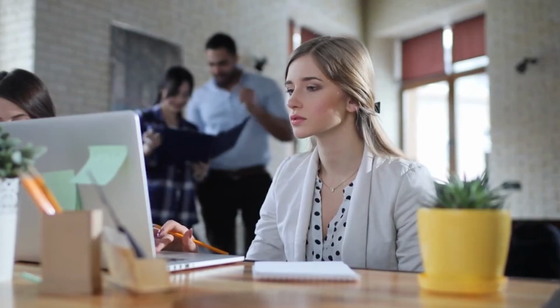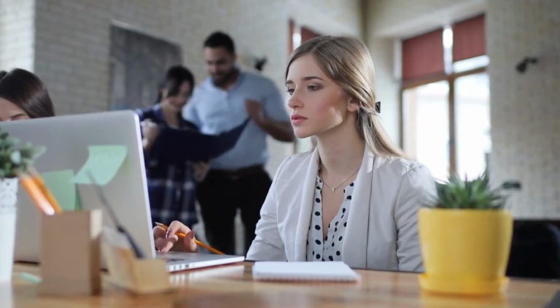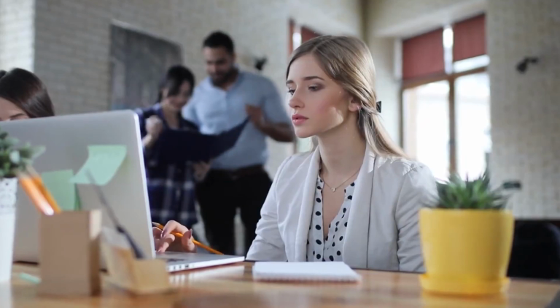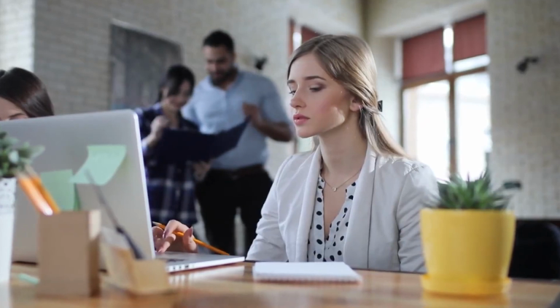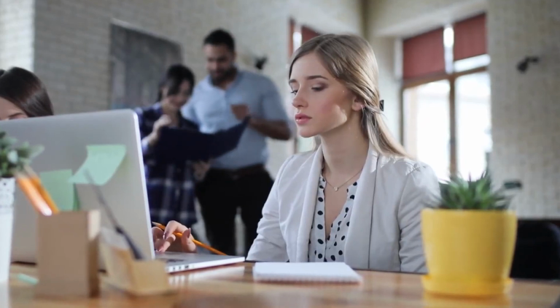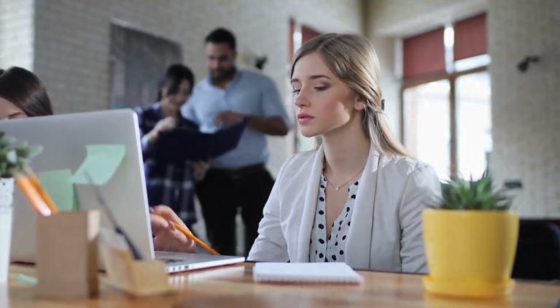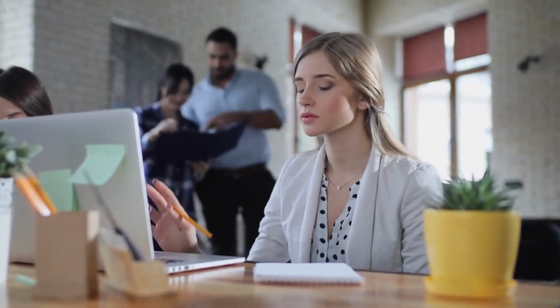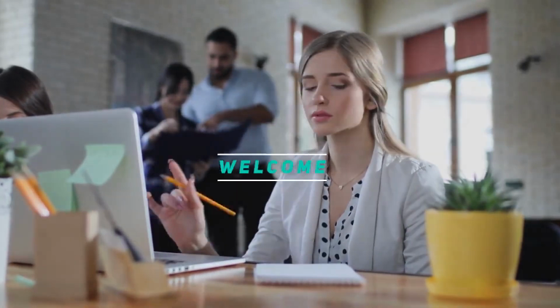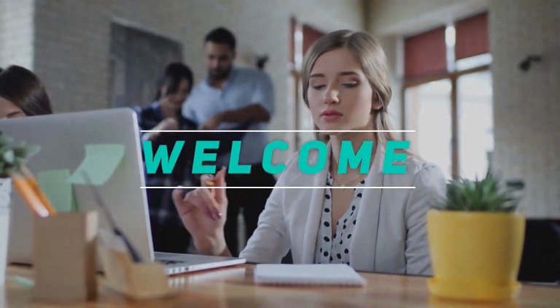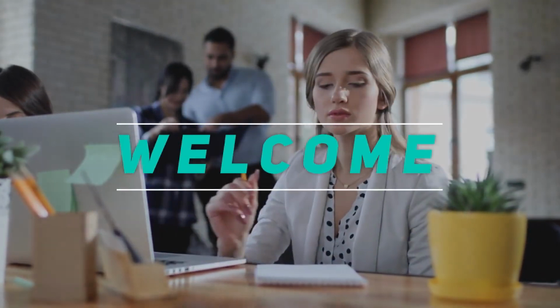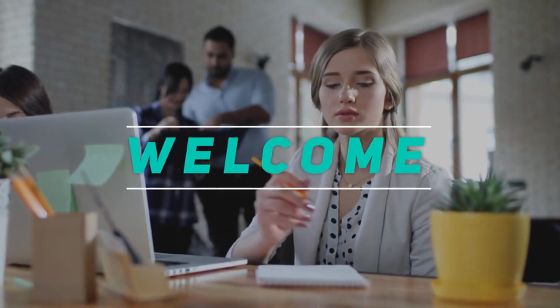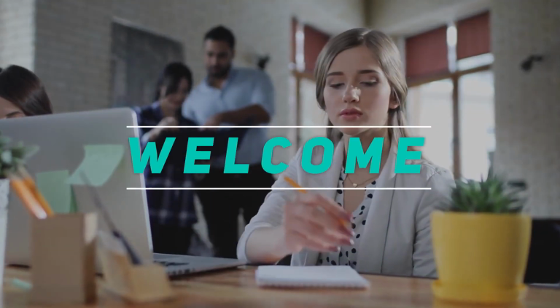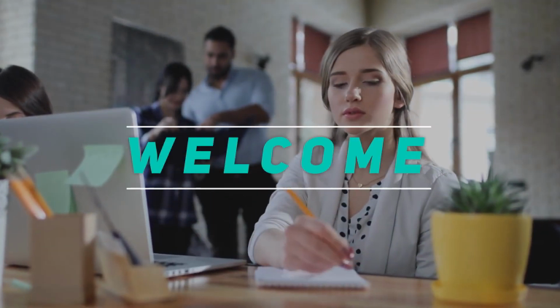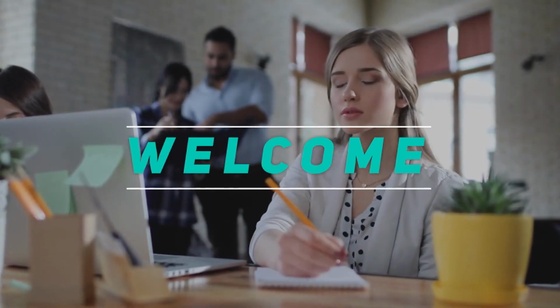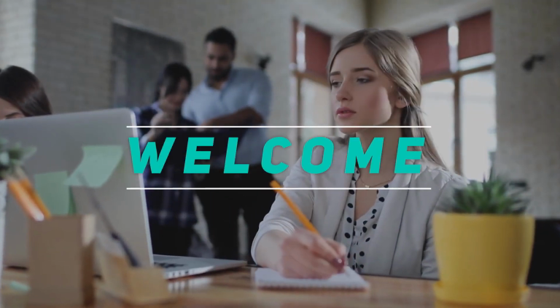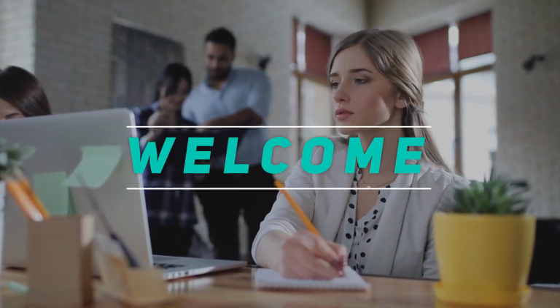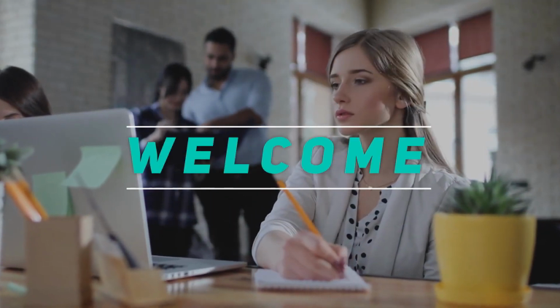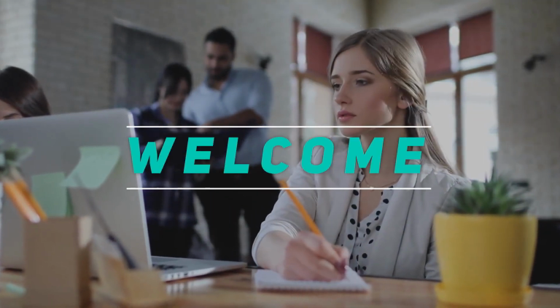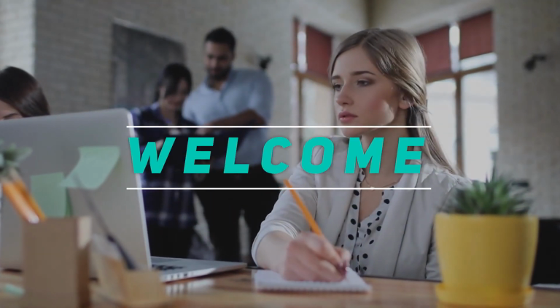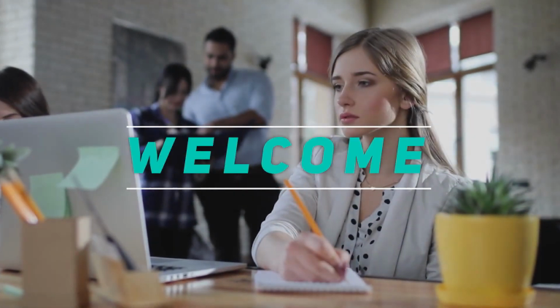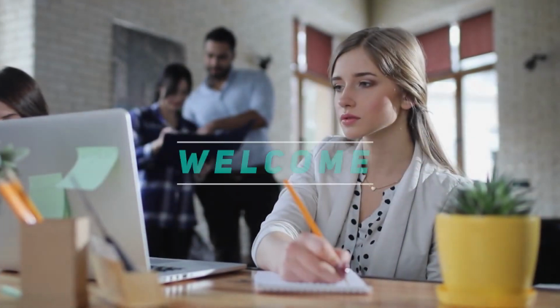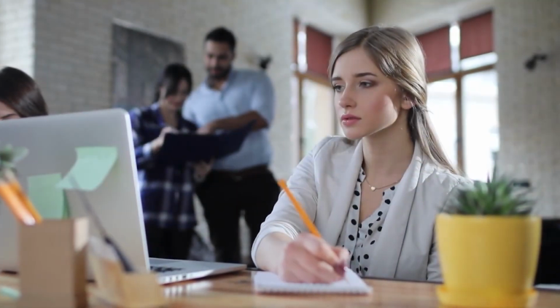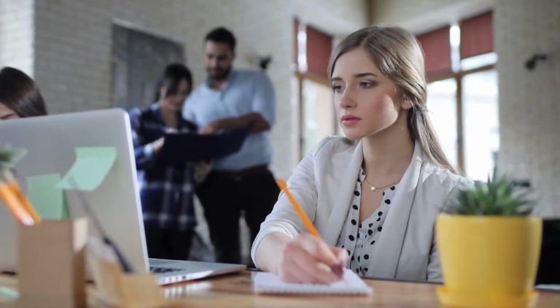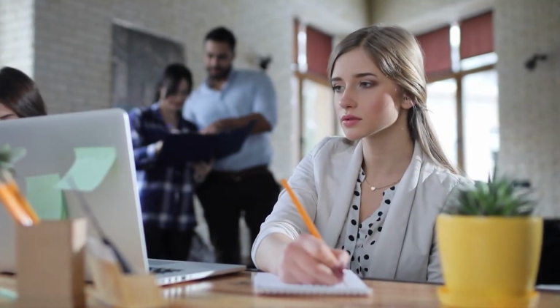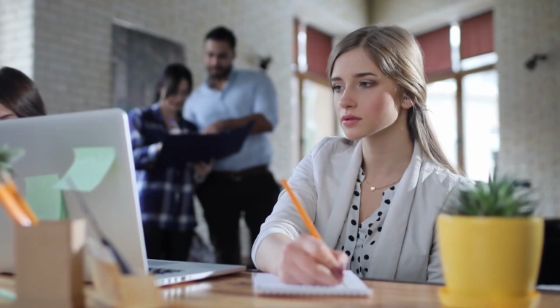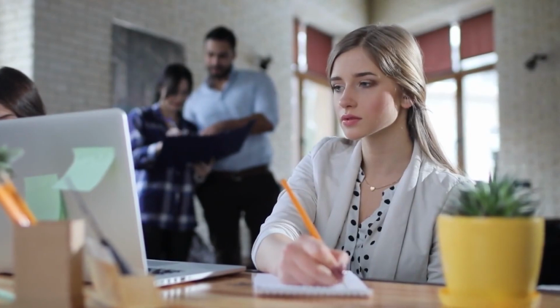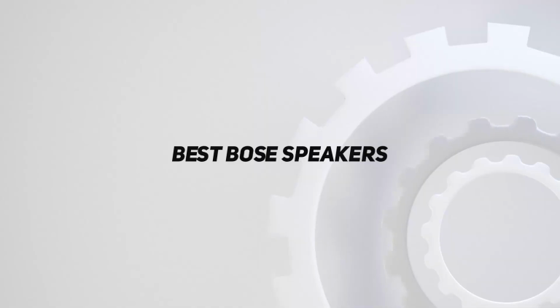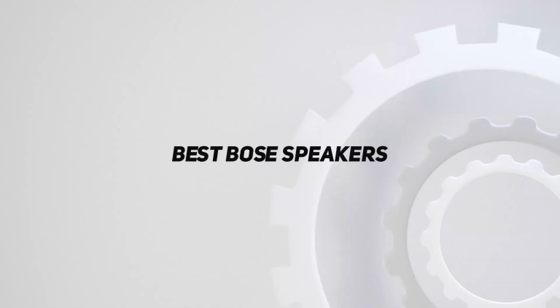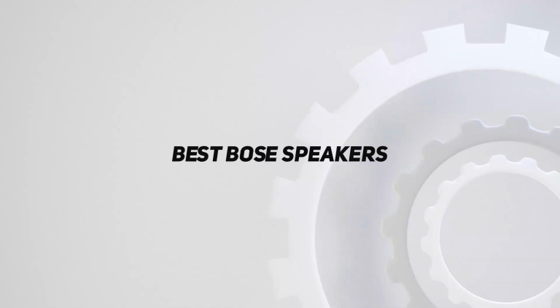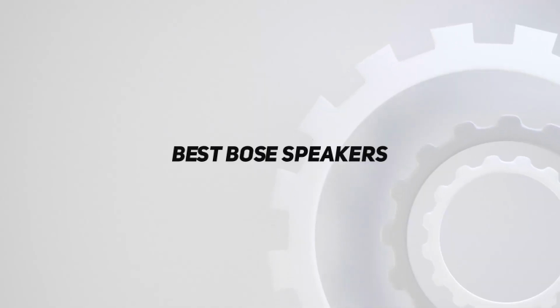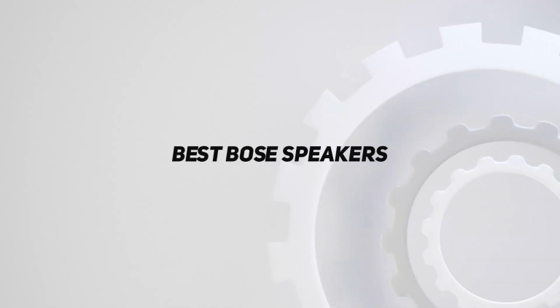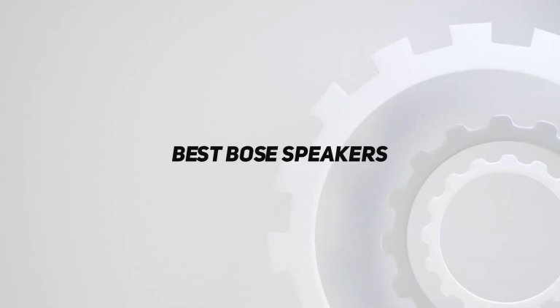Hey, welcome back to my channel. In this video, I'm going to talk about the top 5 best Bose speakers.